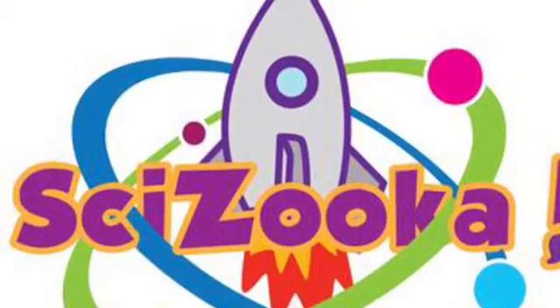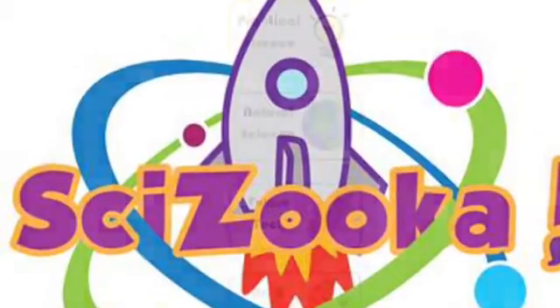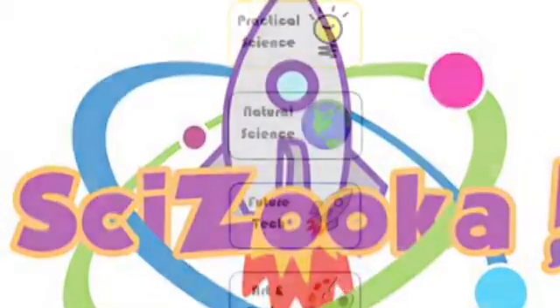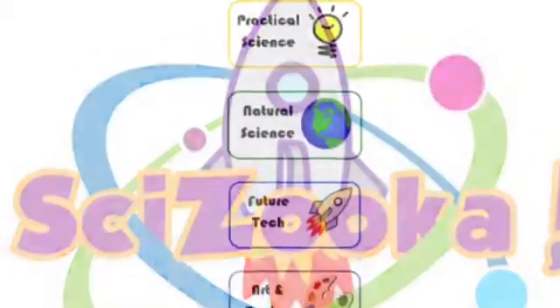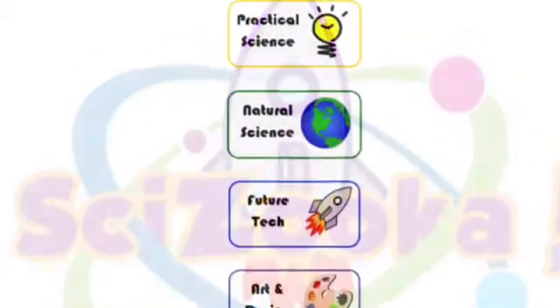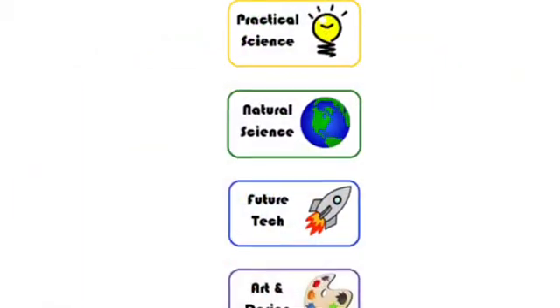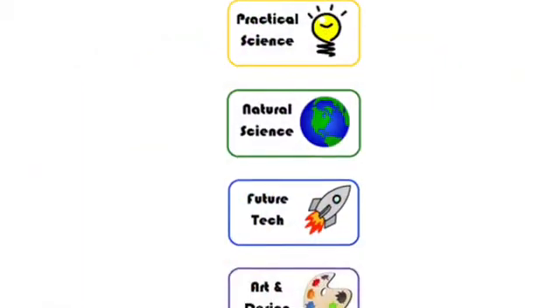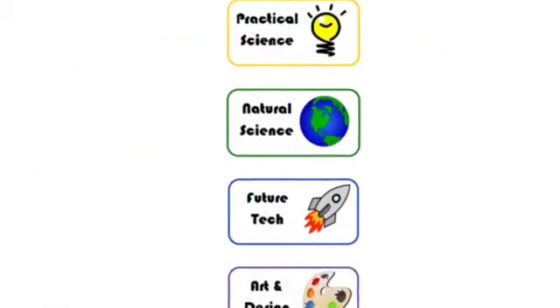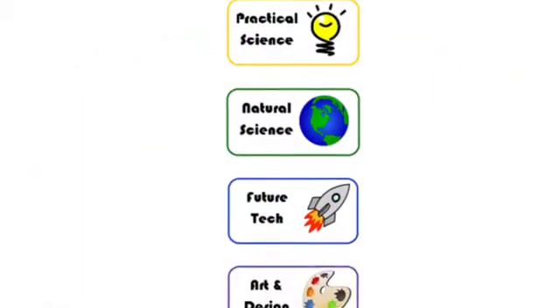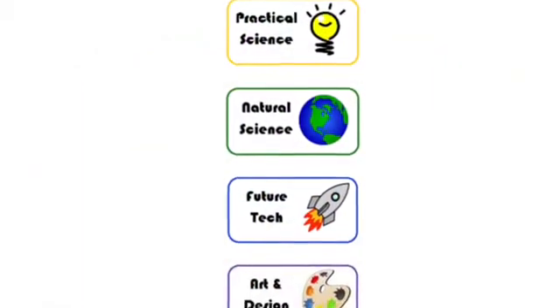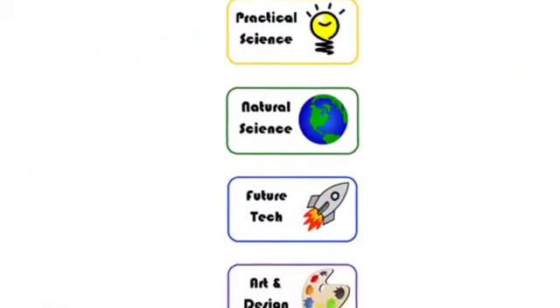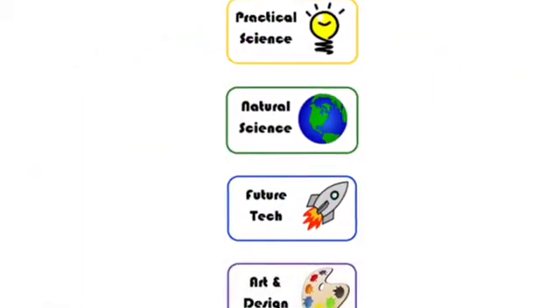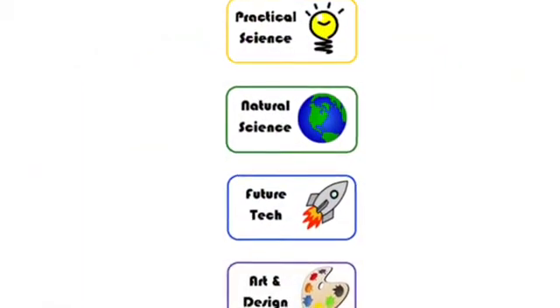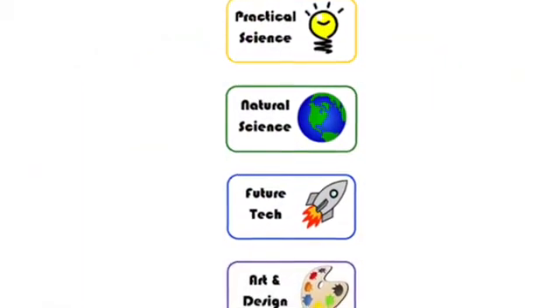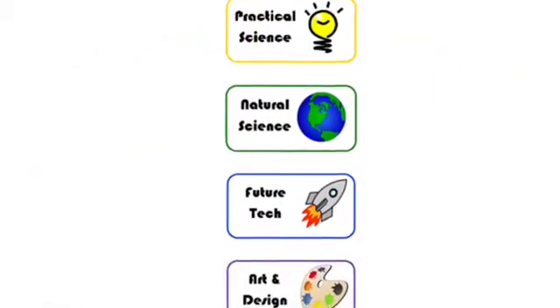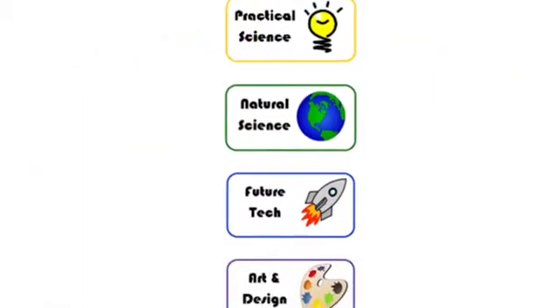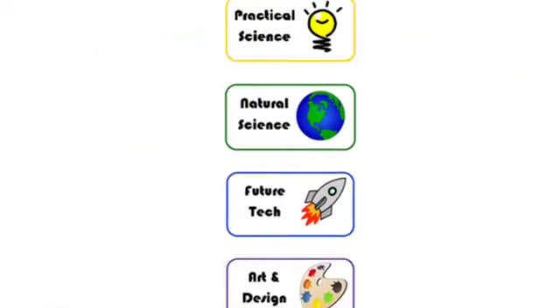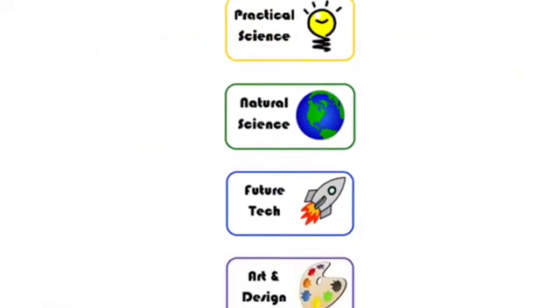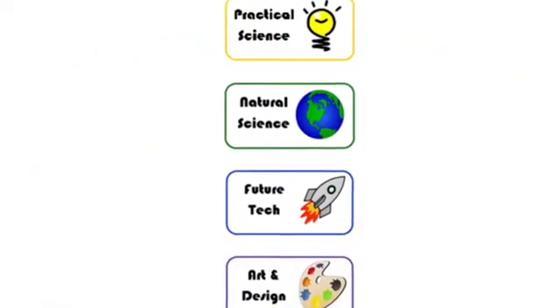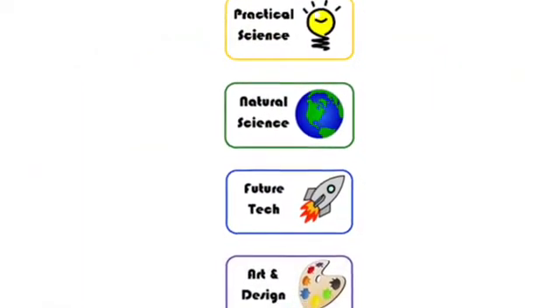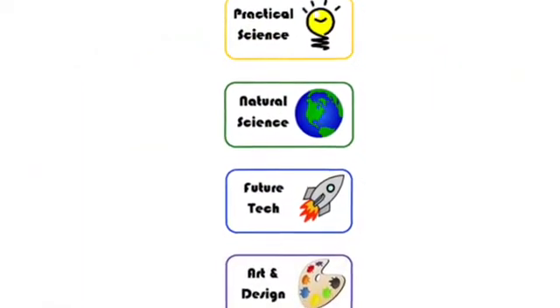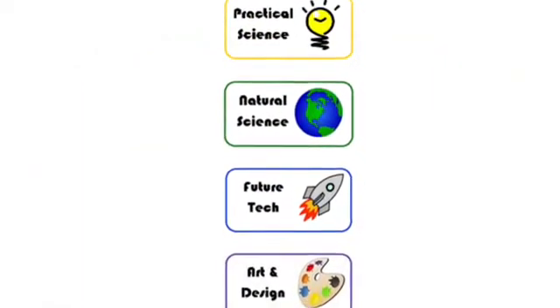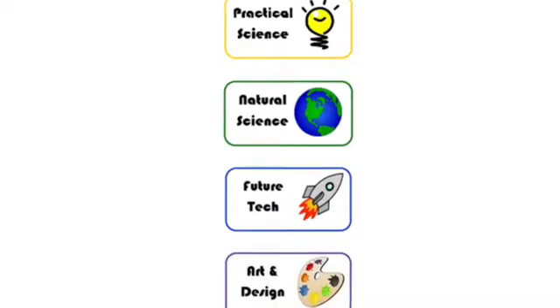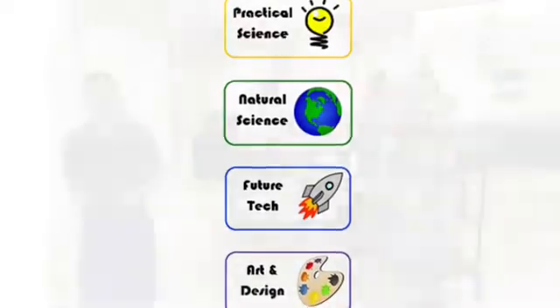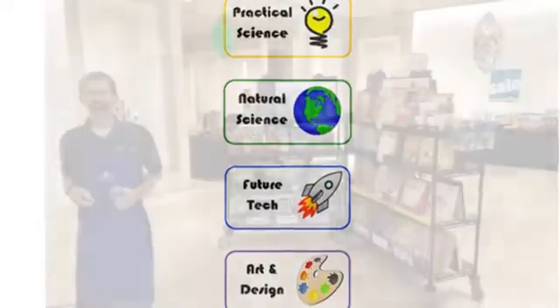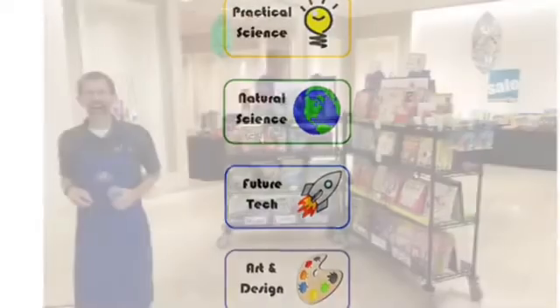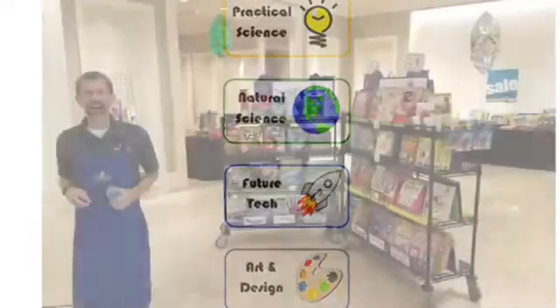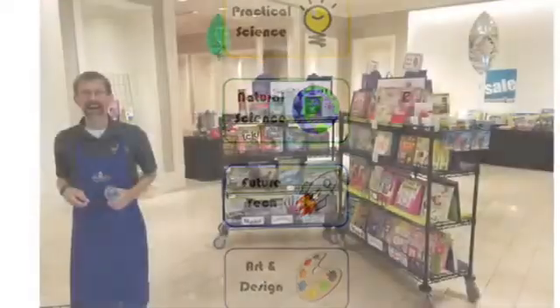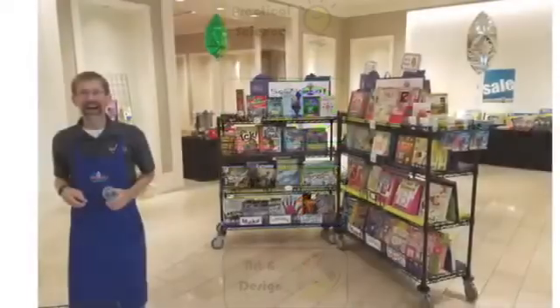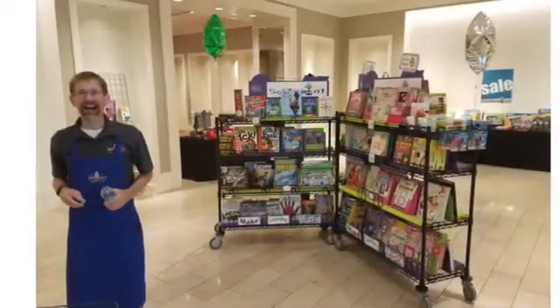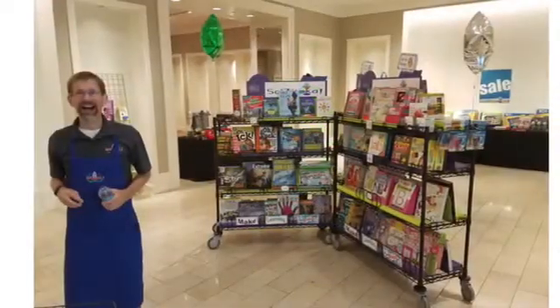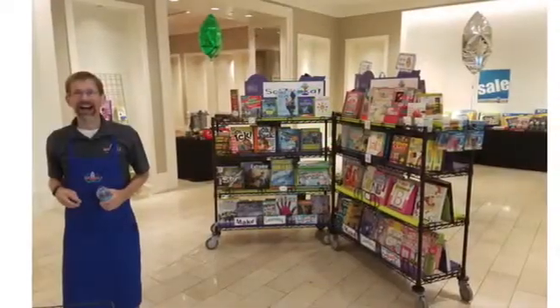Our focus is on four core categories: Future Tech, Natural Science, Practical Science, and Art and Design.